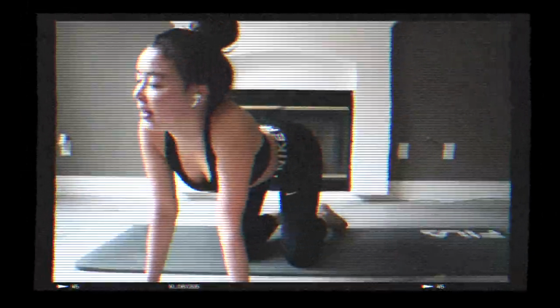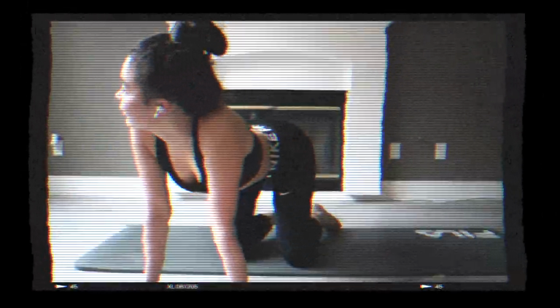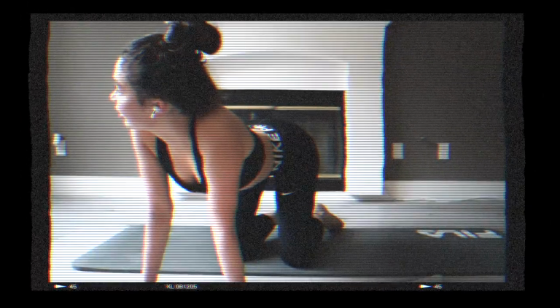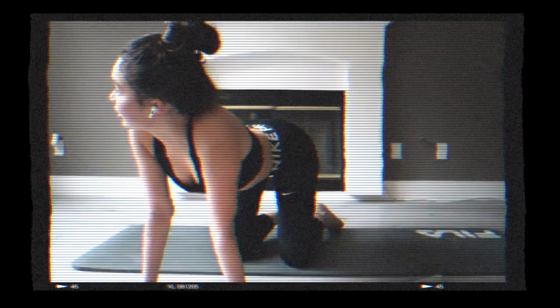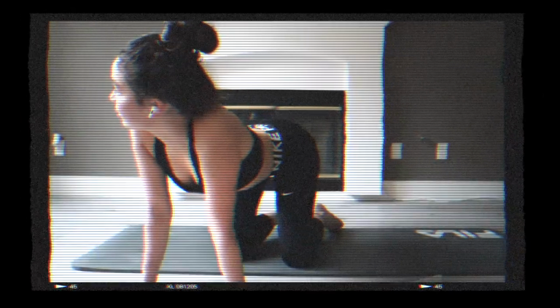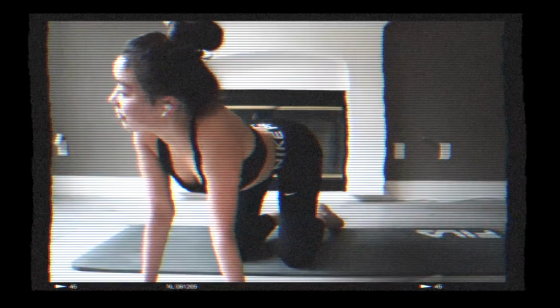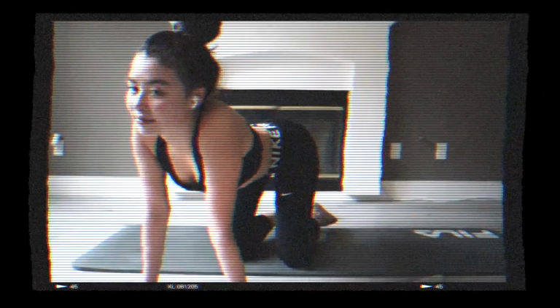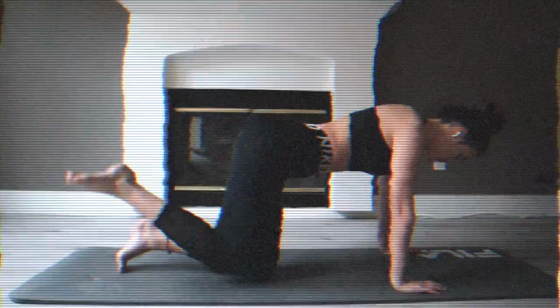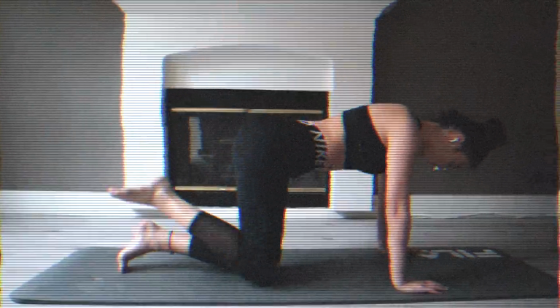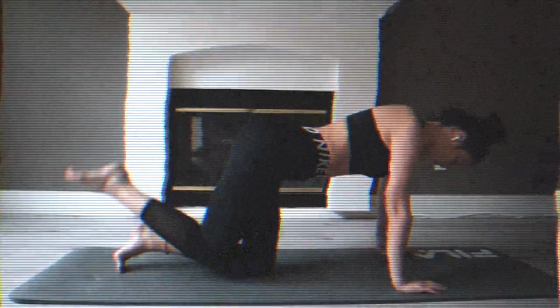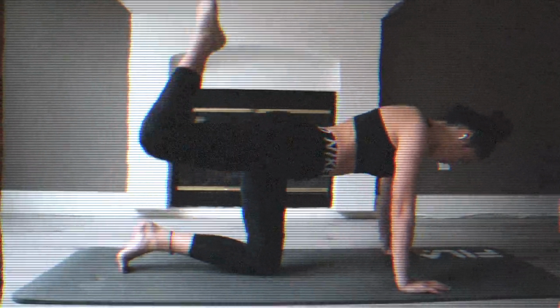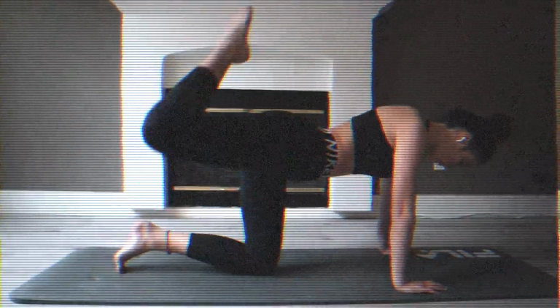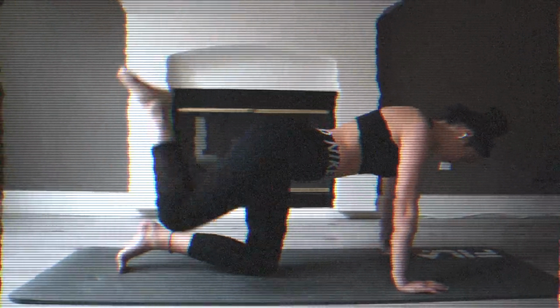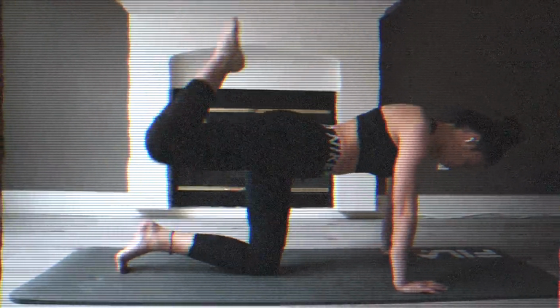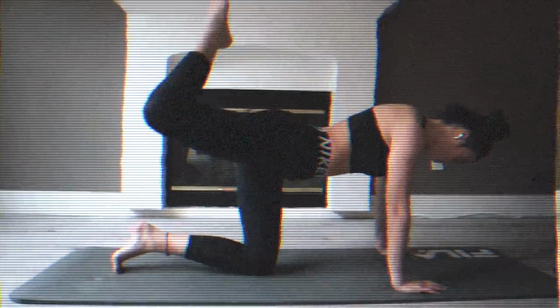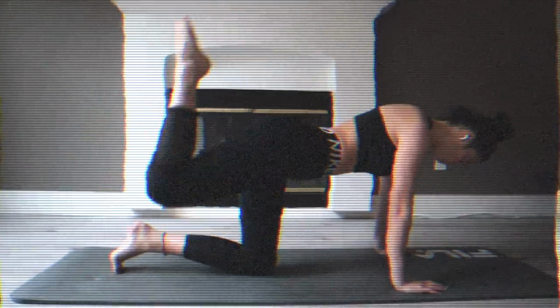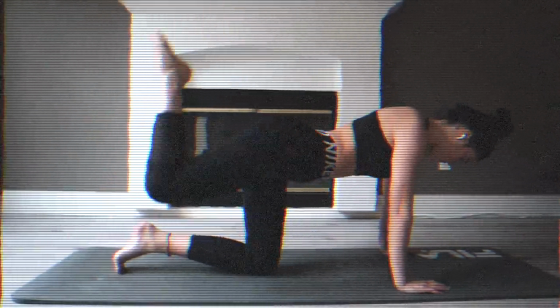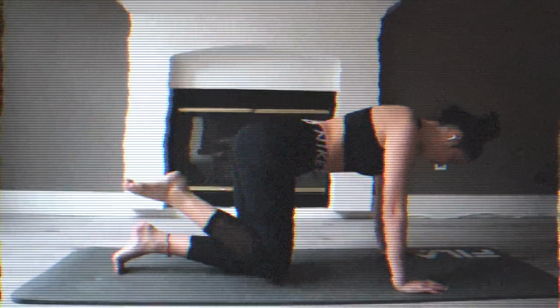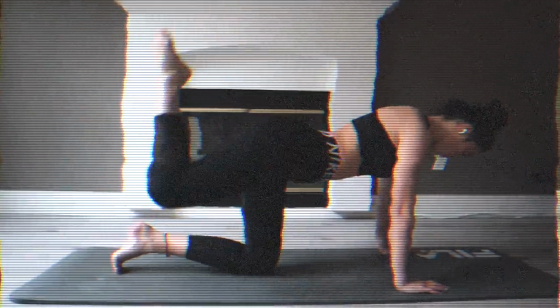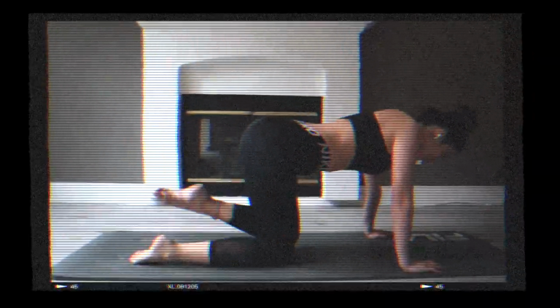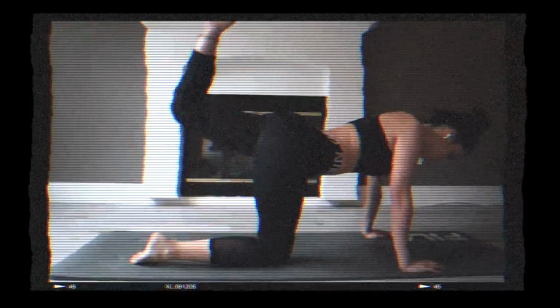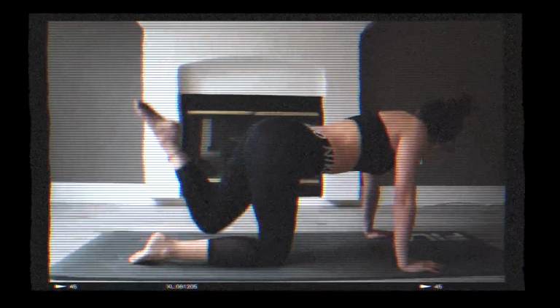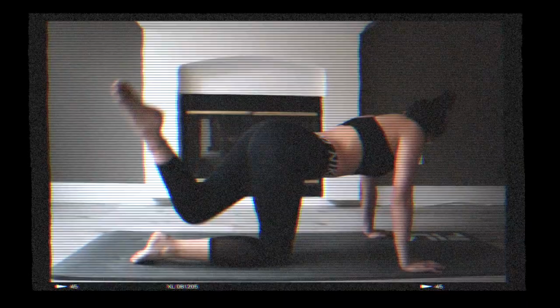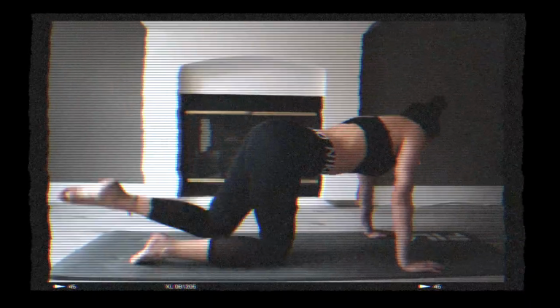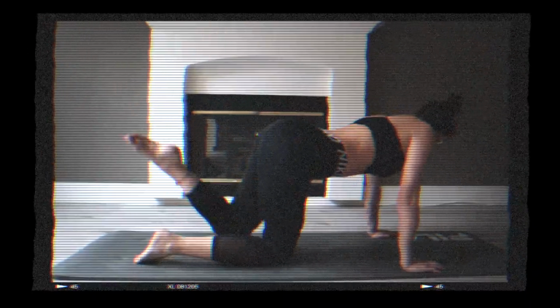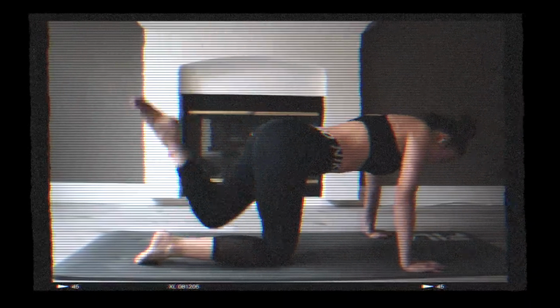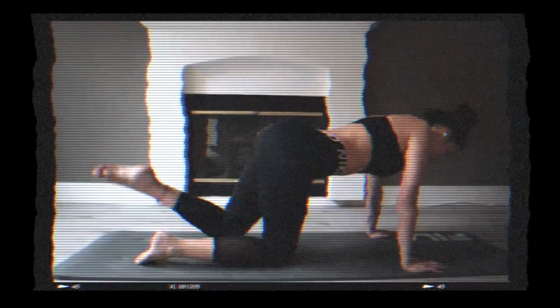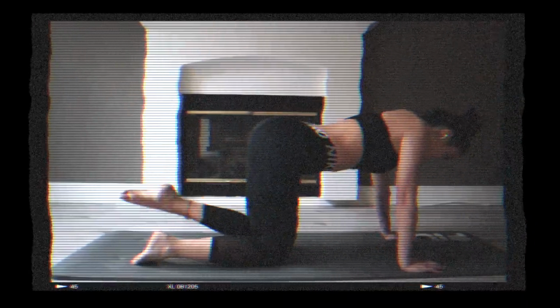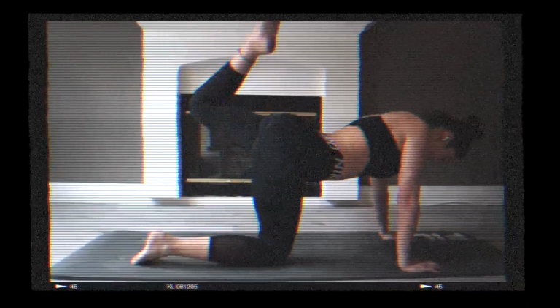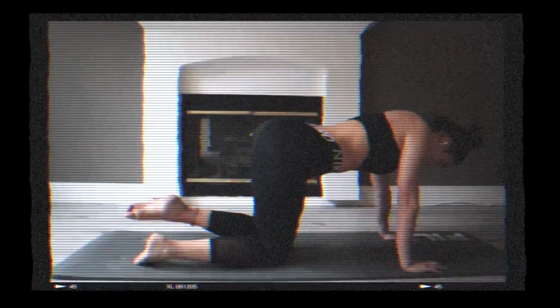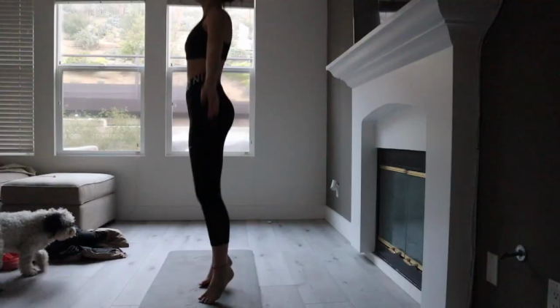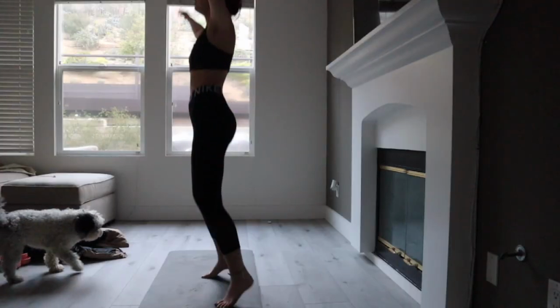Once I'm done with my ab workout, I continue to focus on my glutes and also squeeze in some cardio.